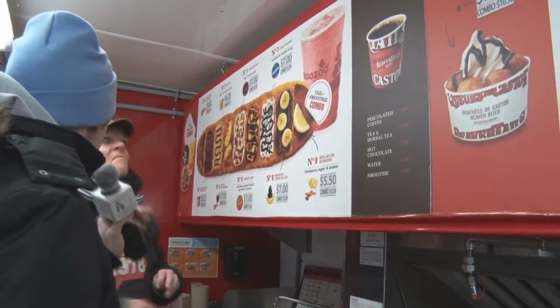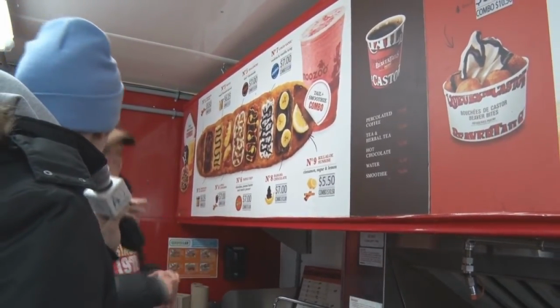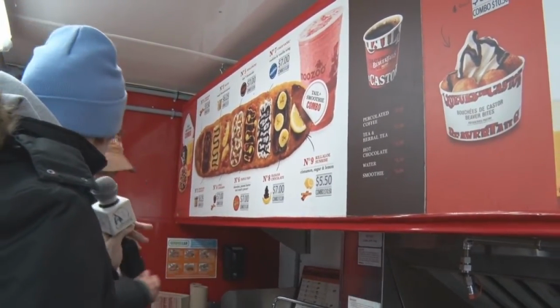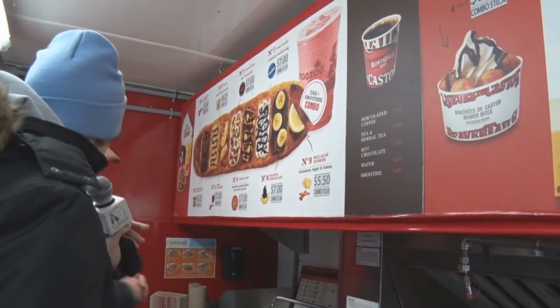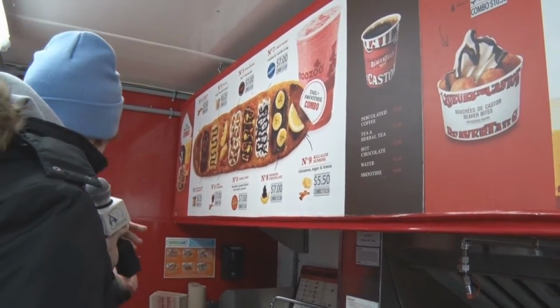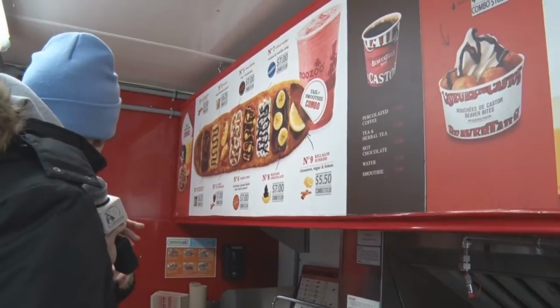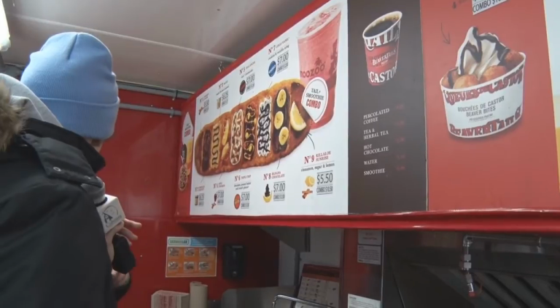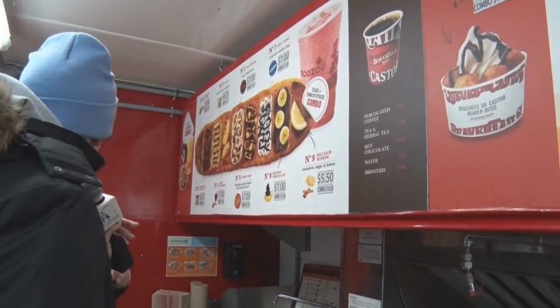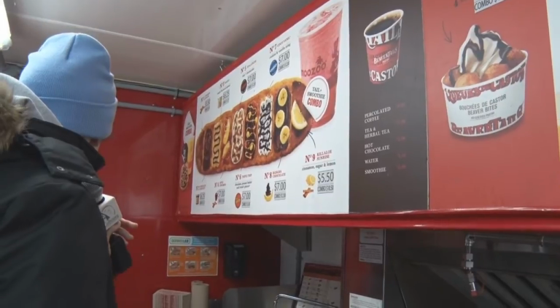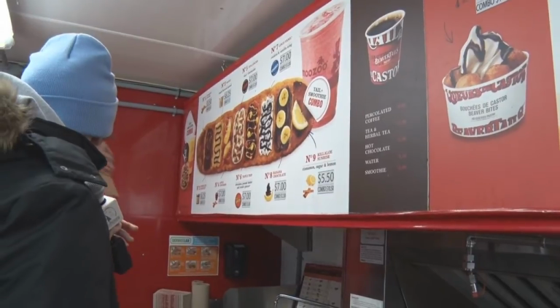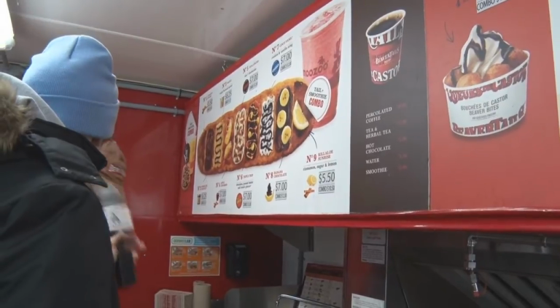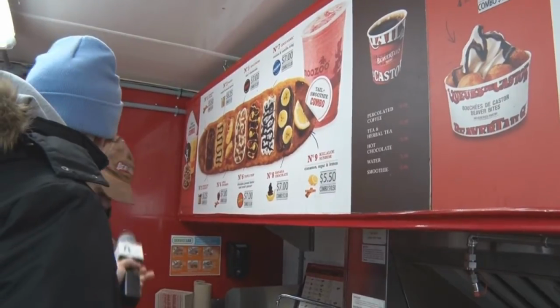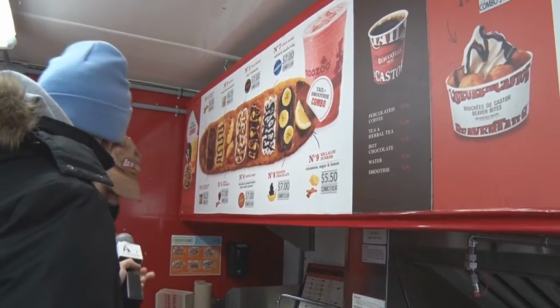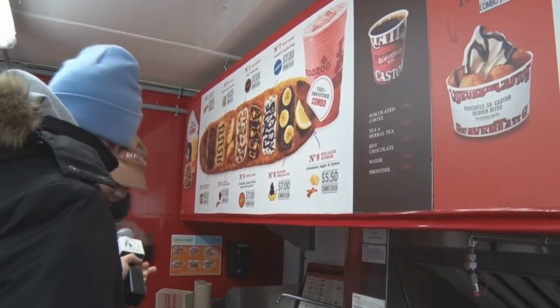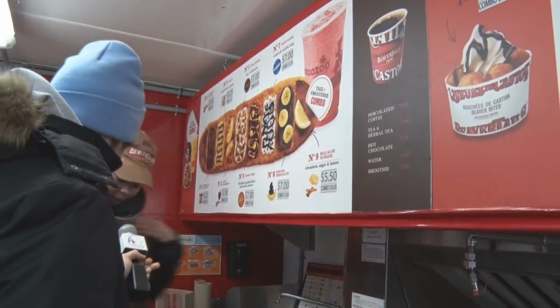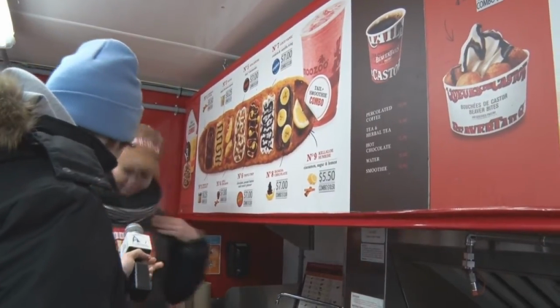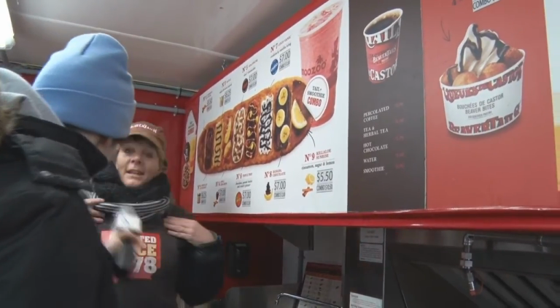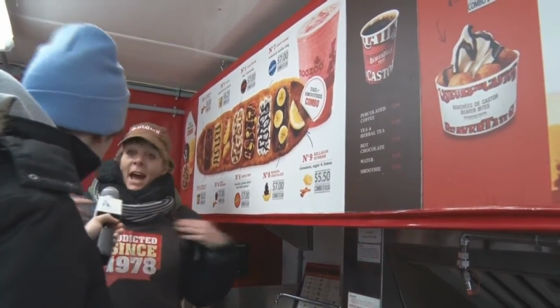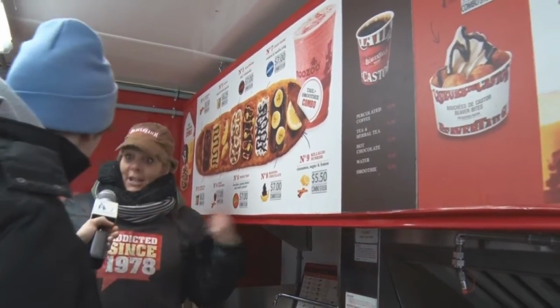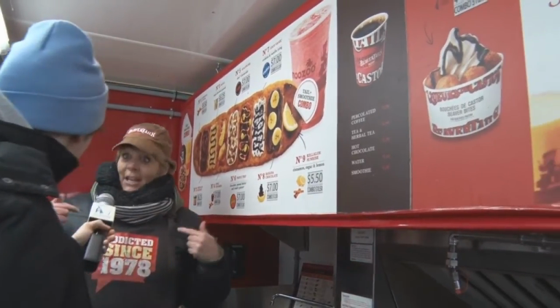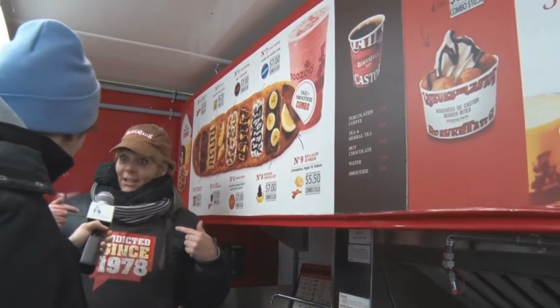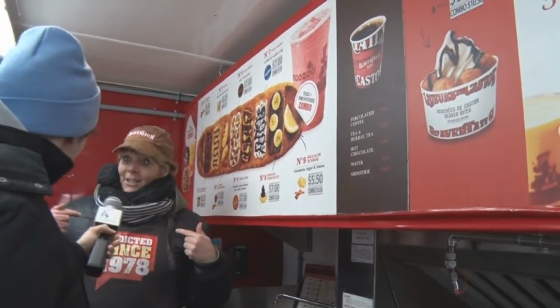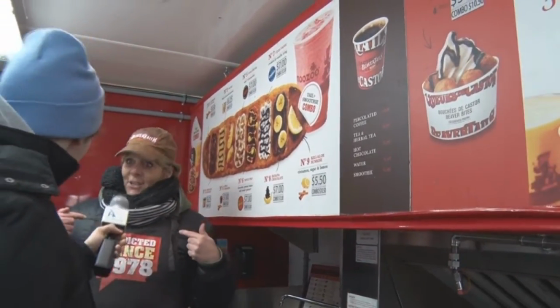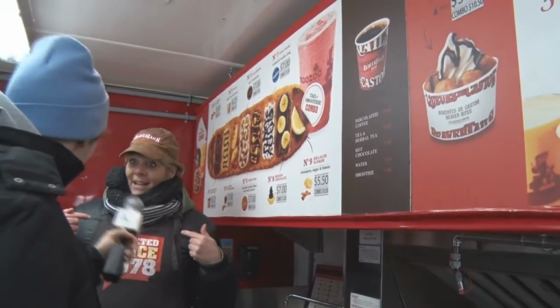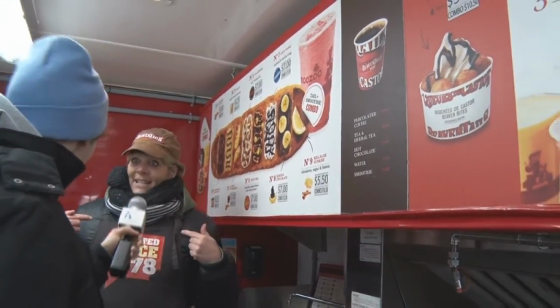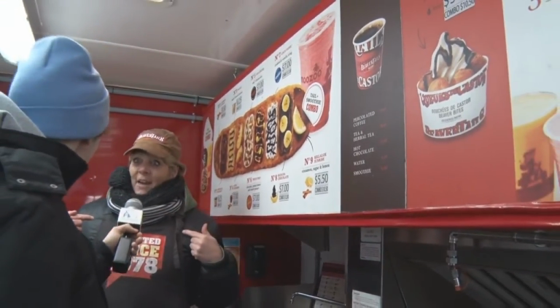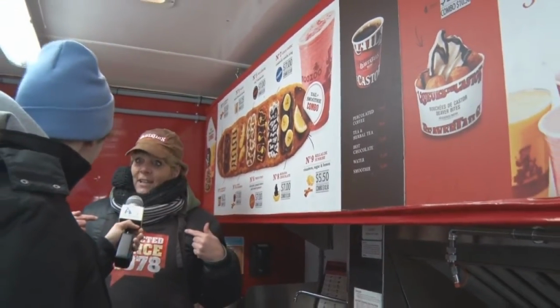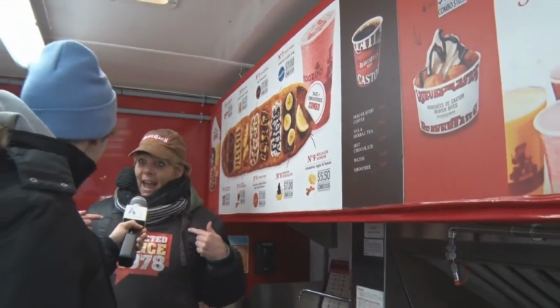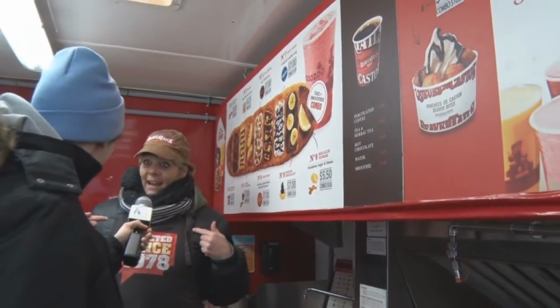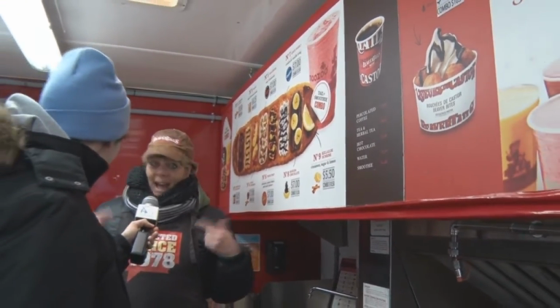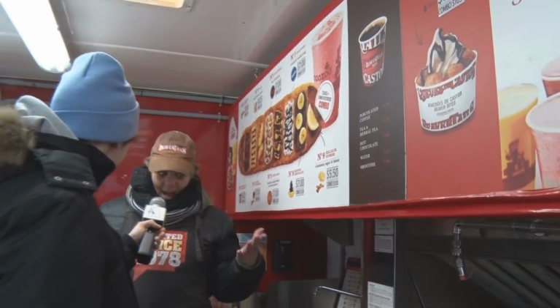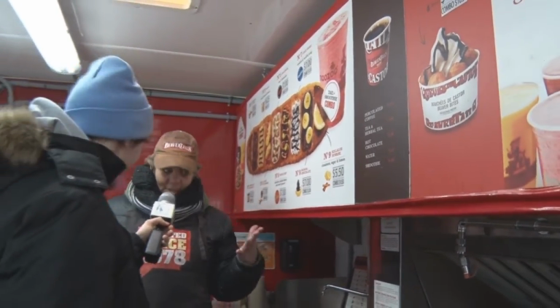Since 1978. Addicted since 1978, absolutely.